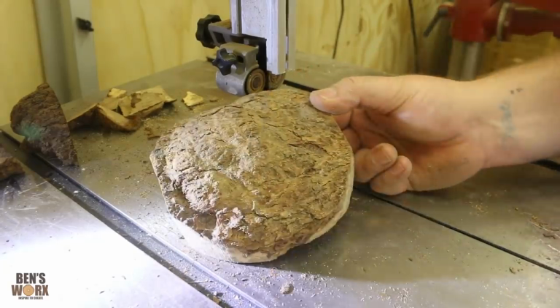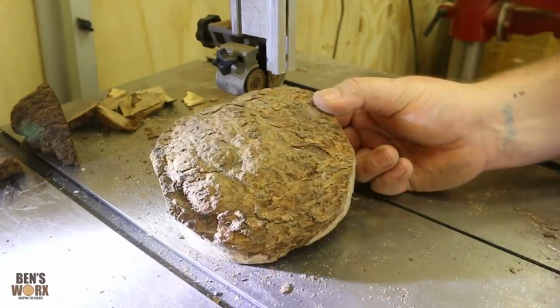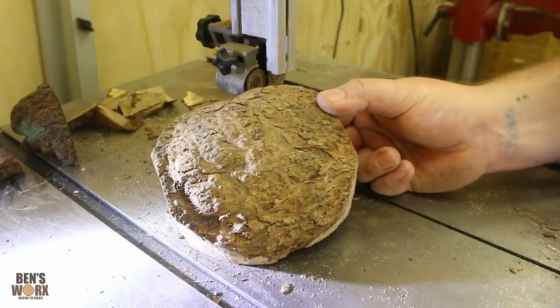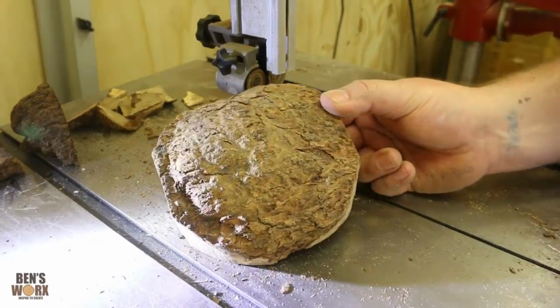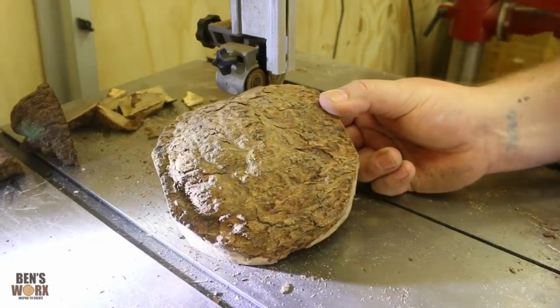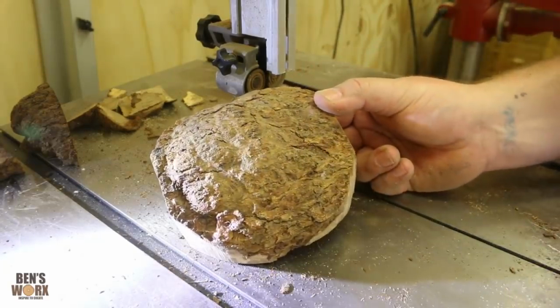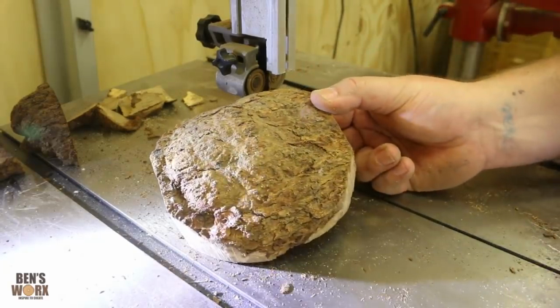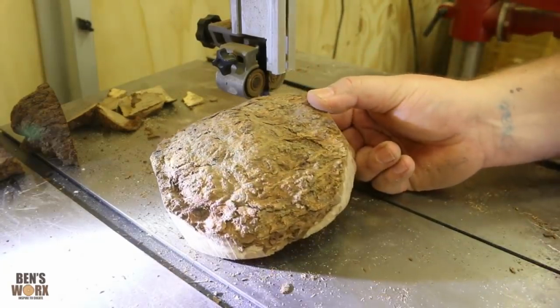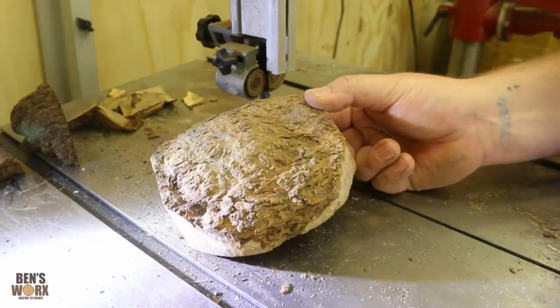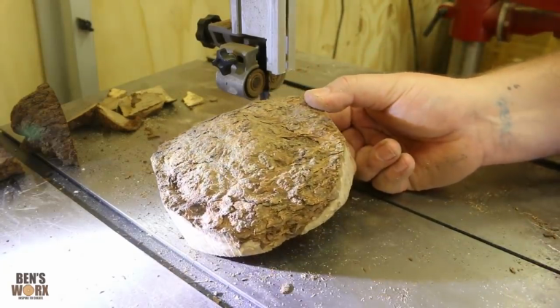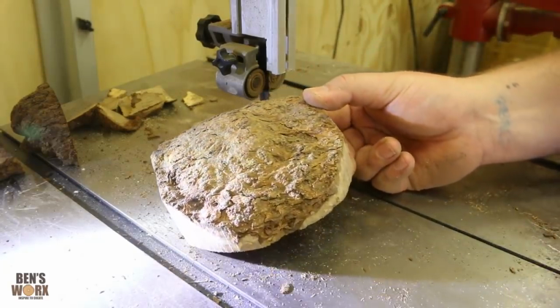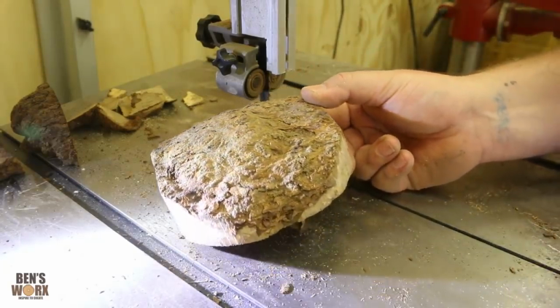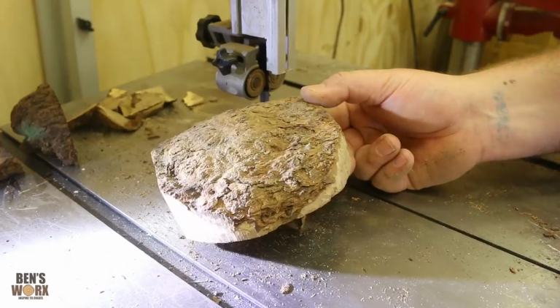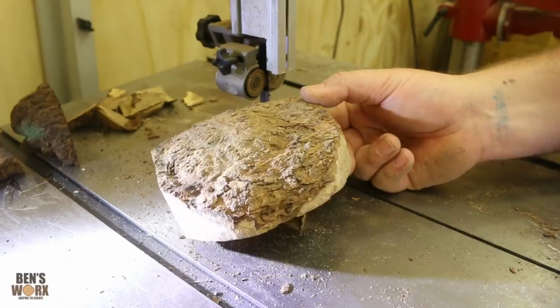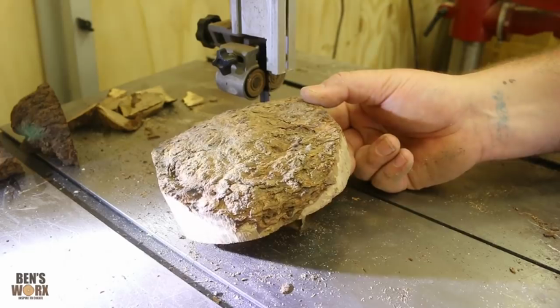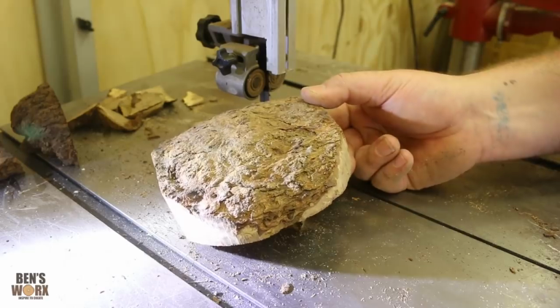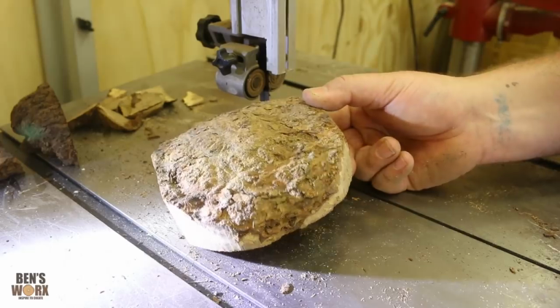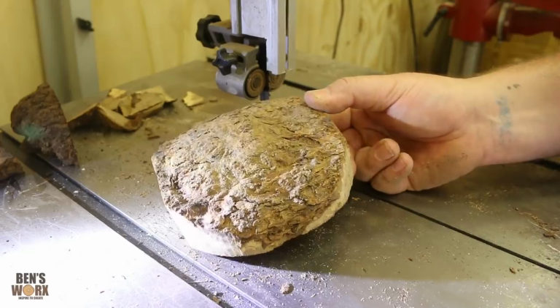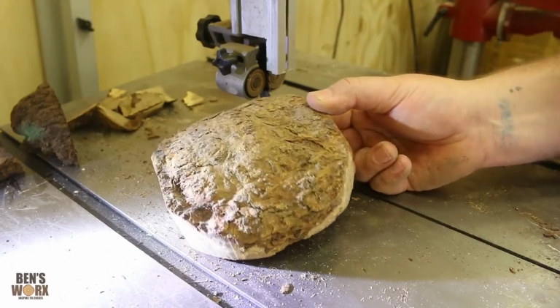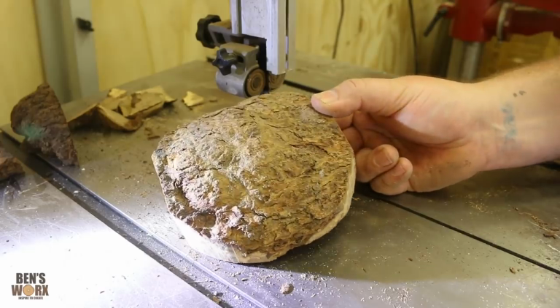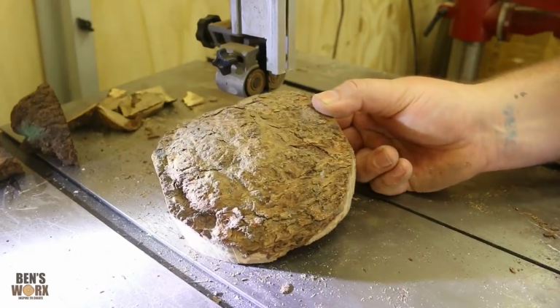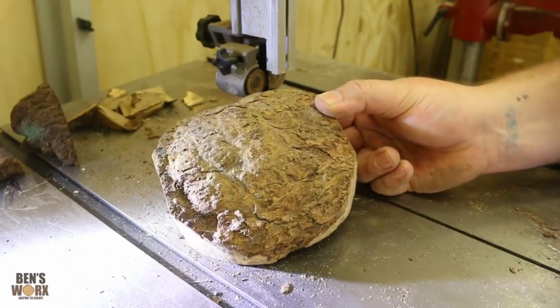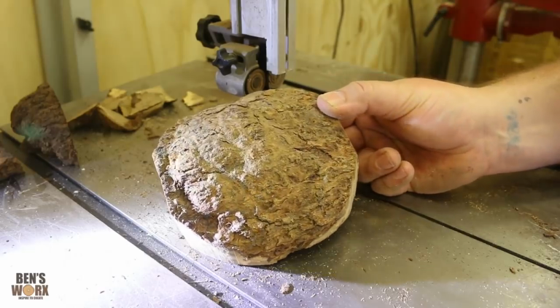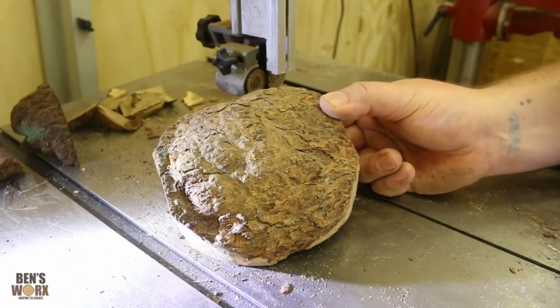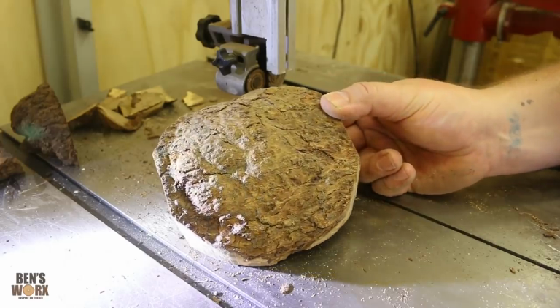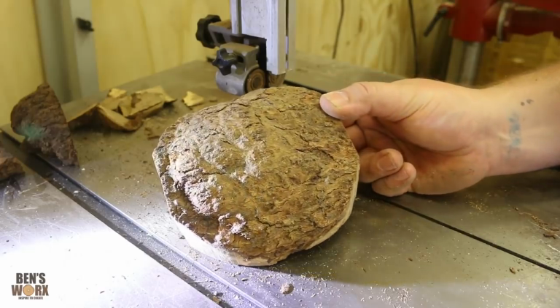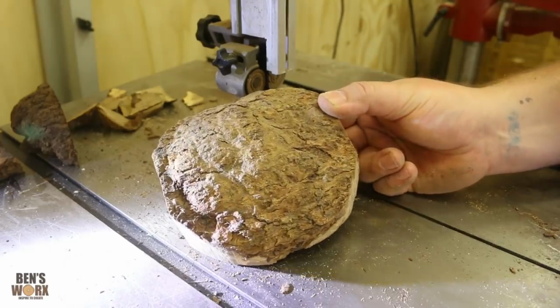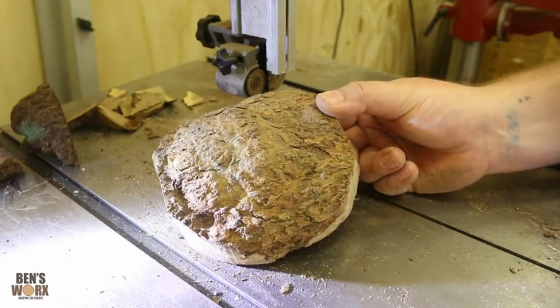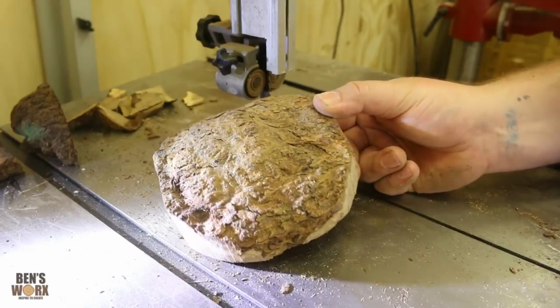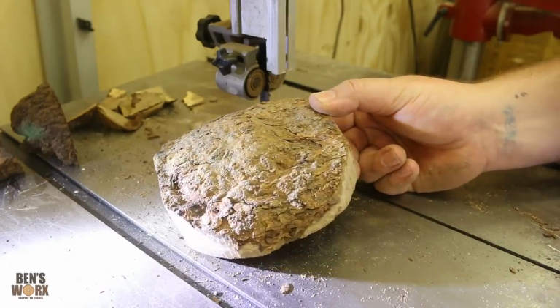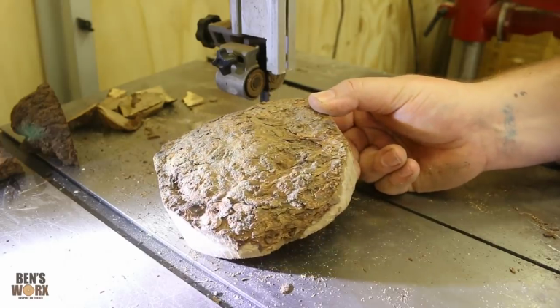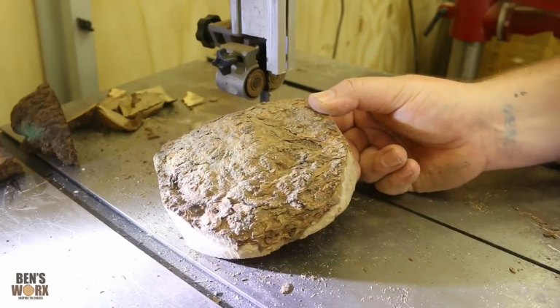I definitely don't have Jimmy's skills on the bandsaw, but that's alright. I'm going to go to the disc sander now and finish it up.